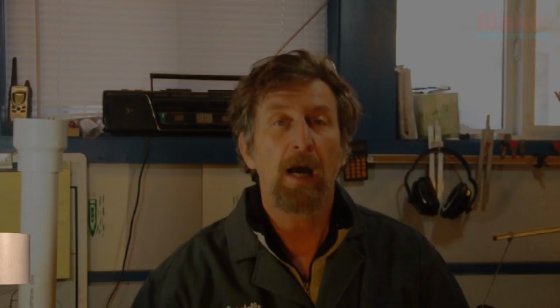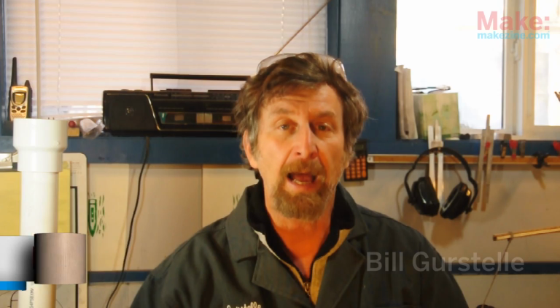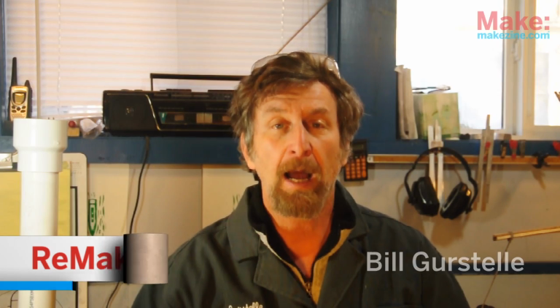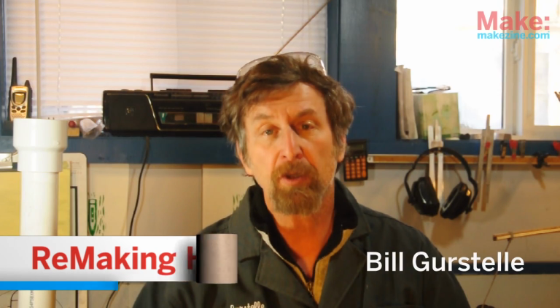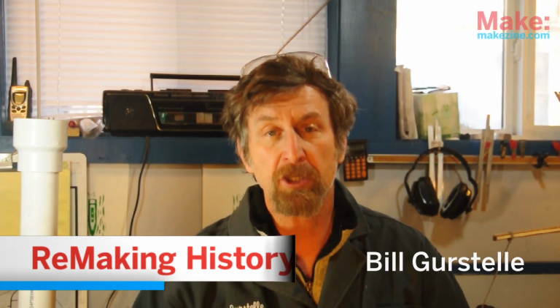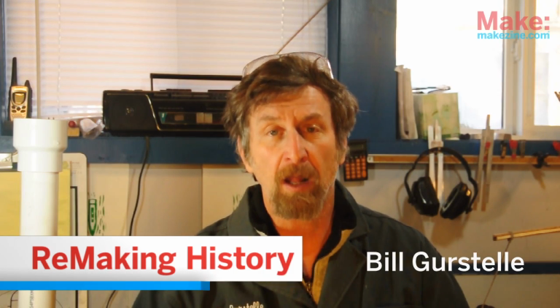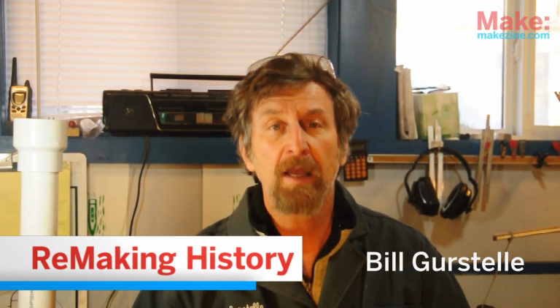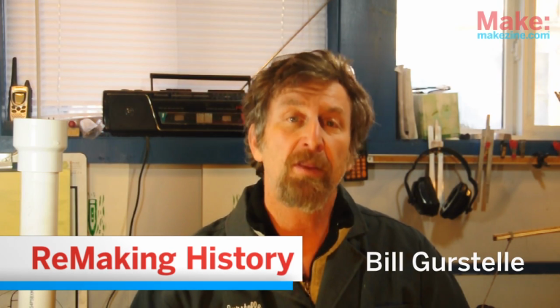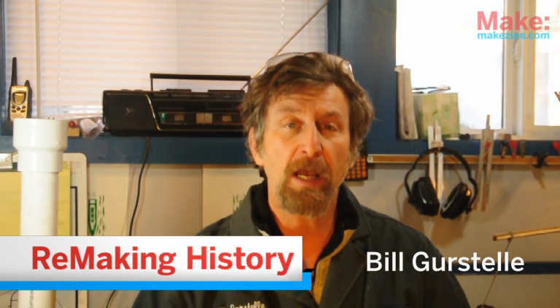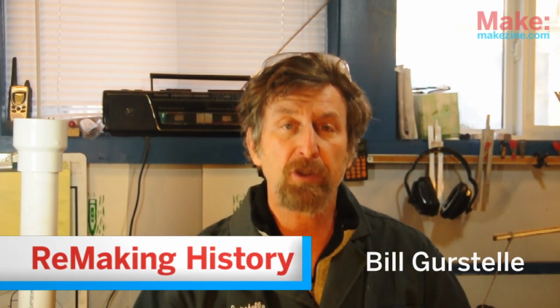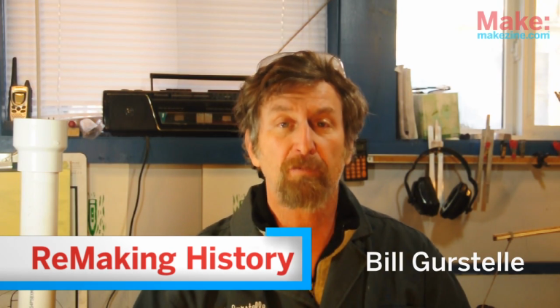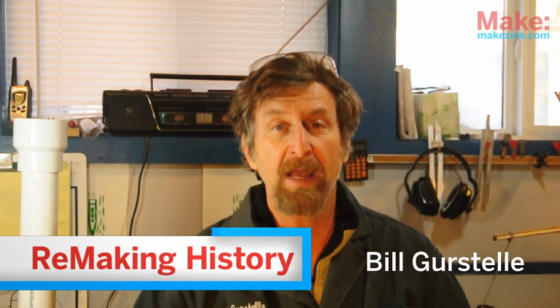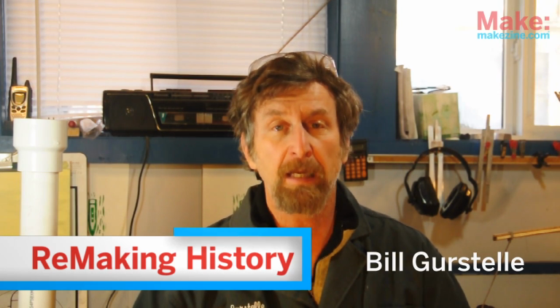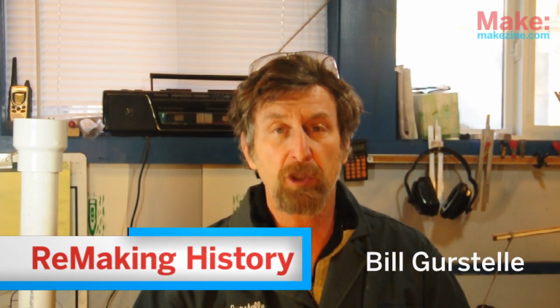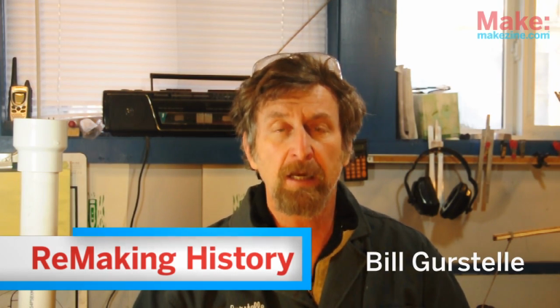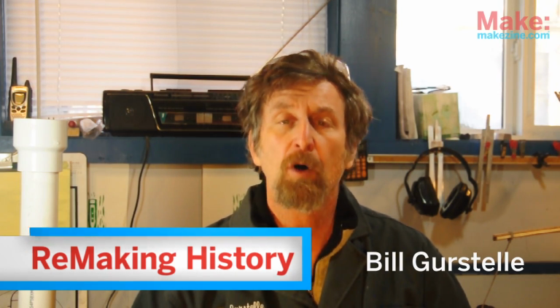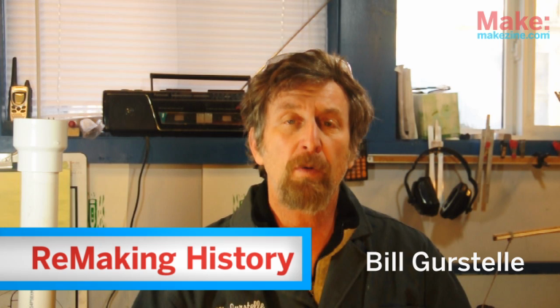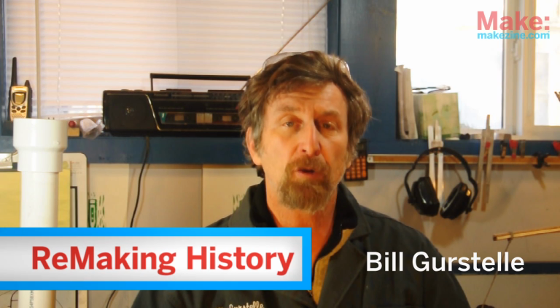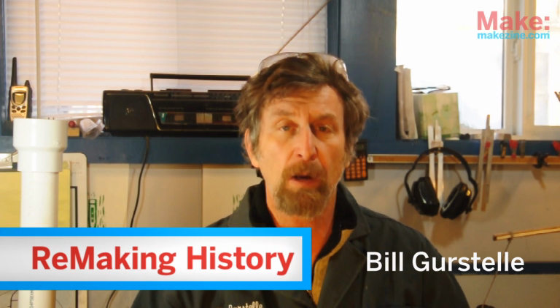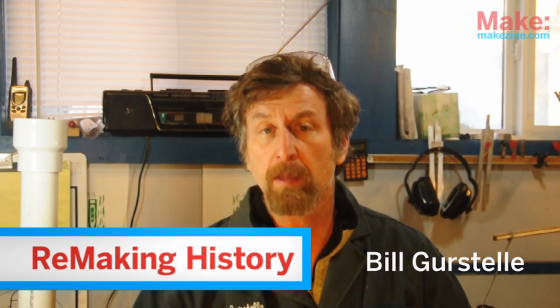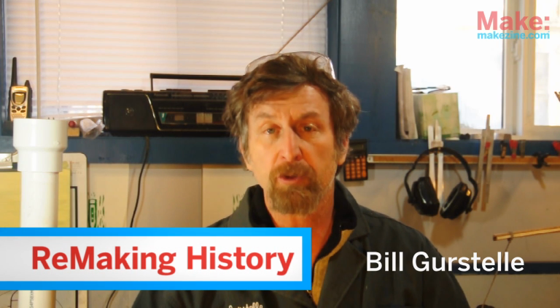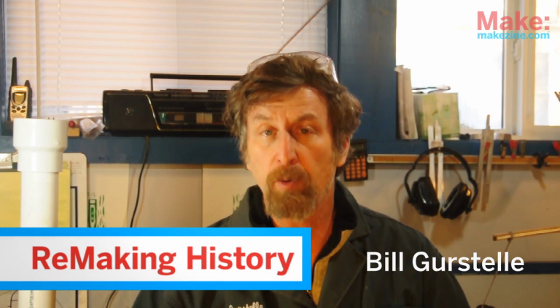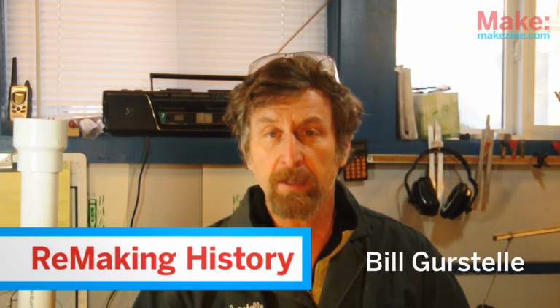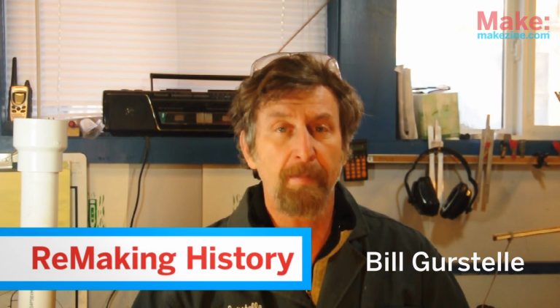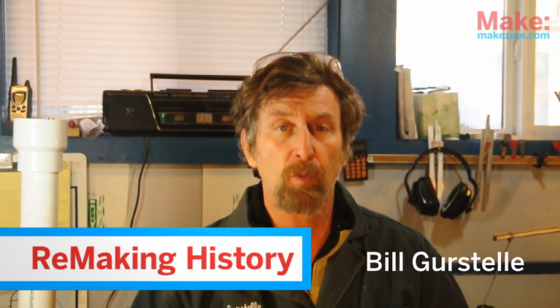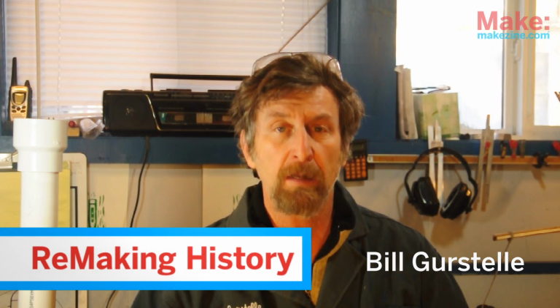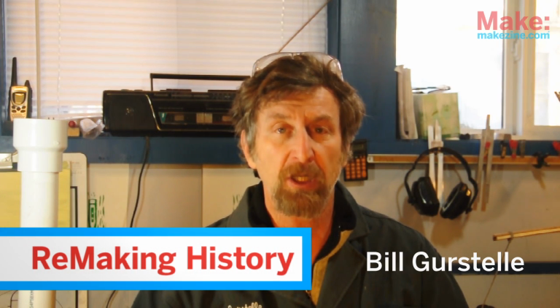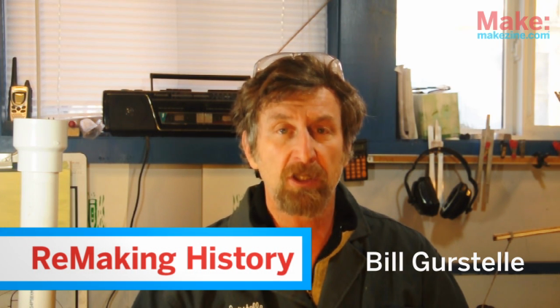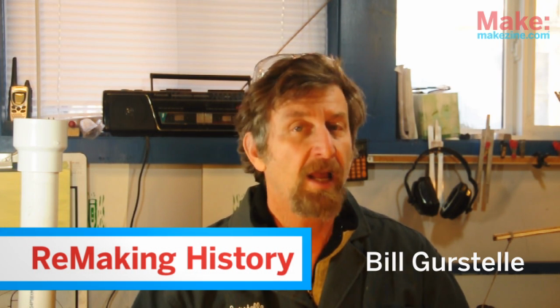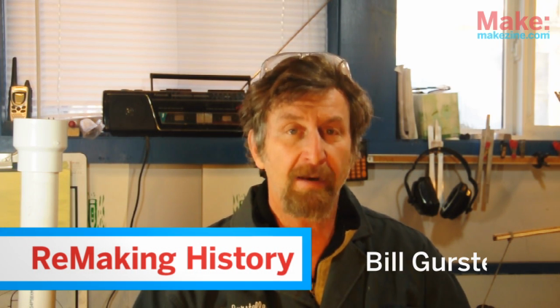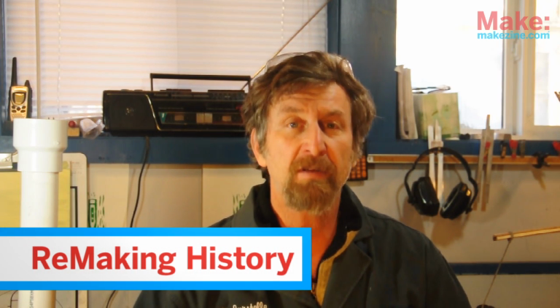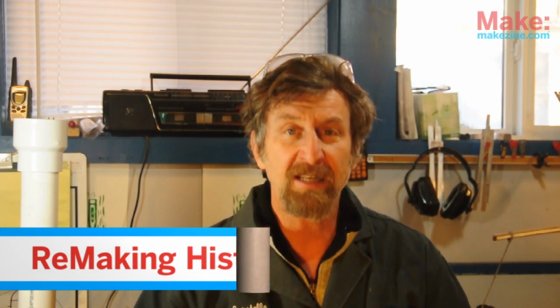Hi, I'm Bill Gerstel. In this episode of Remaking History, we're going to look at one of the most important metalworking machines ever invented.